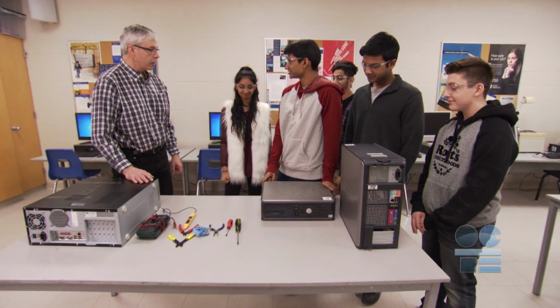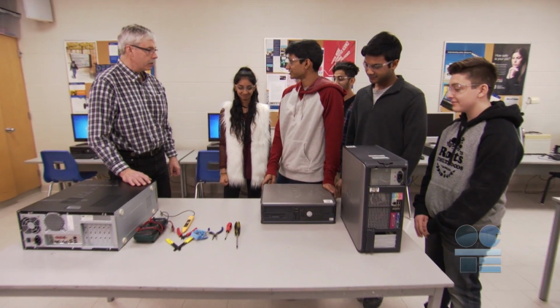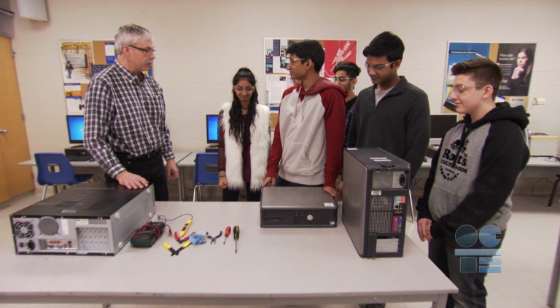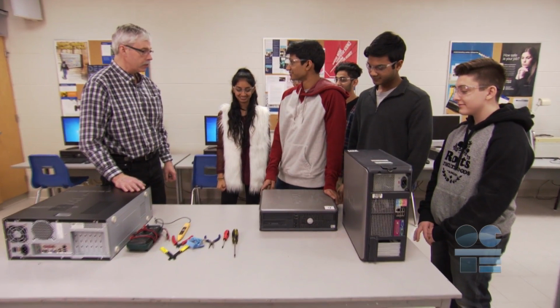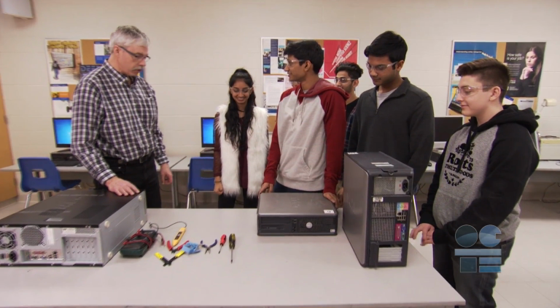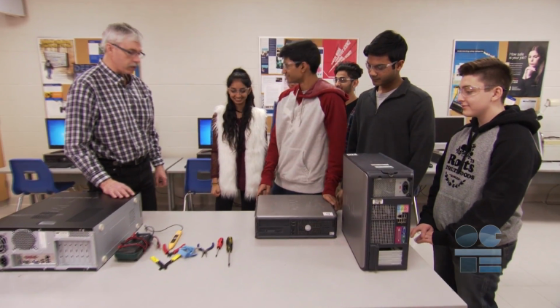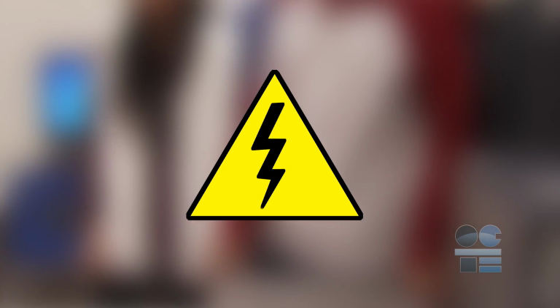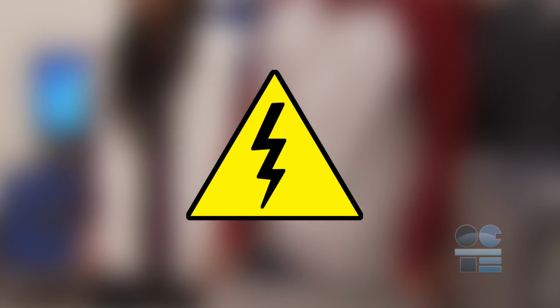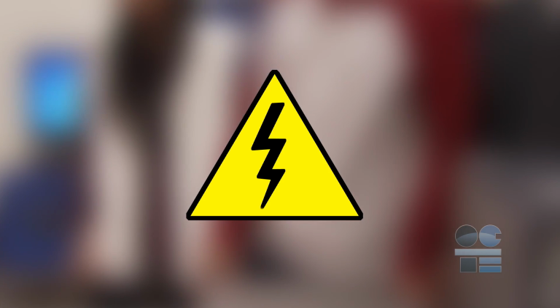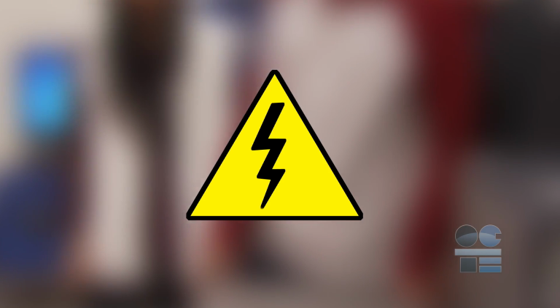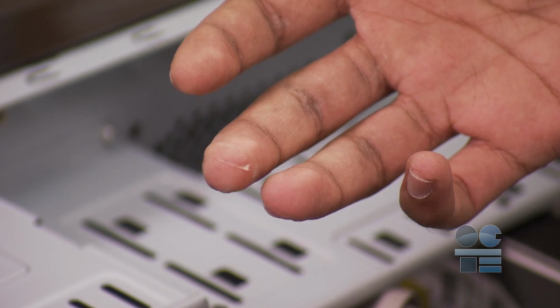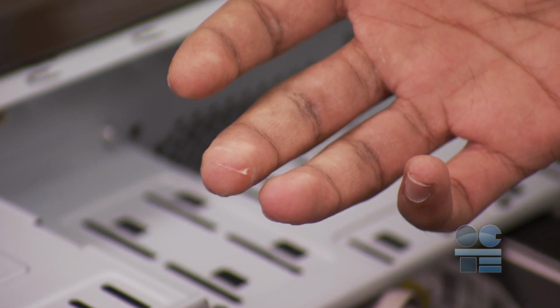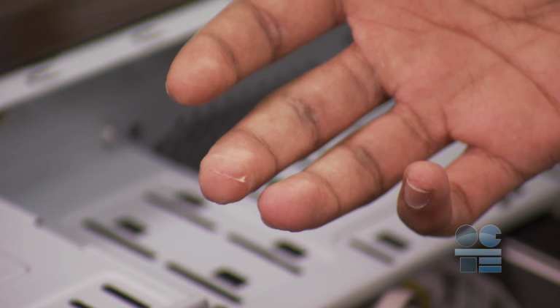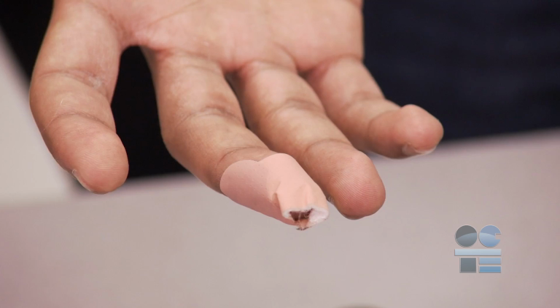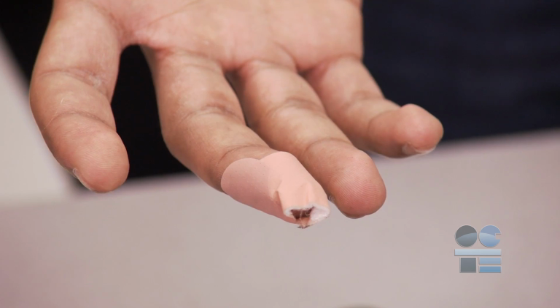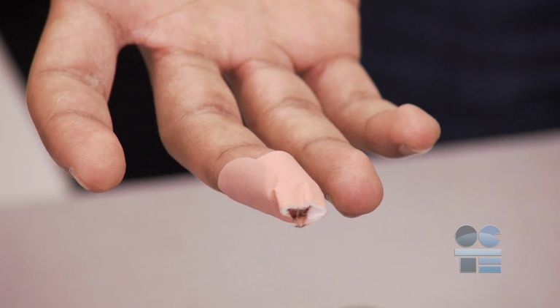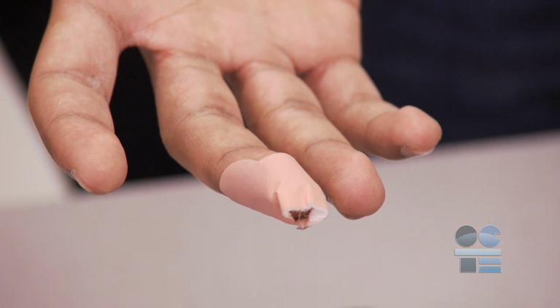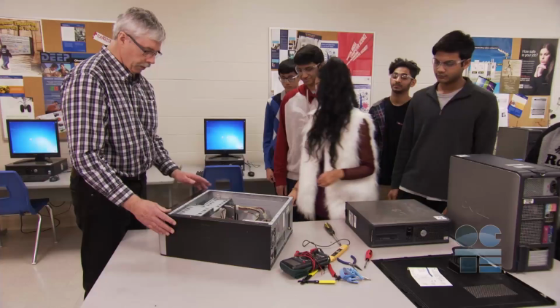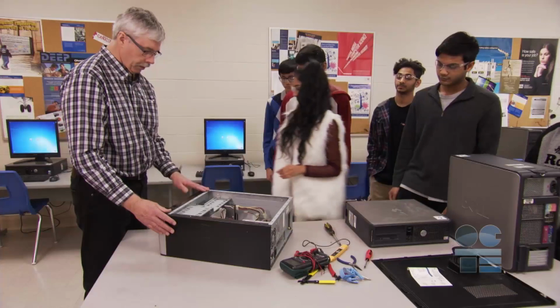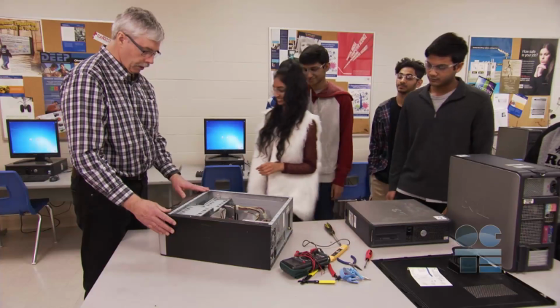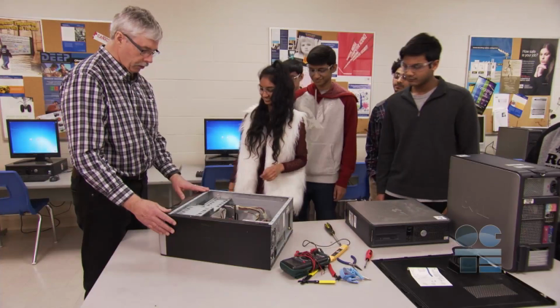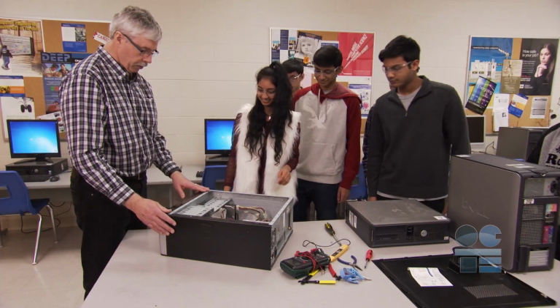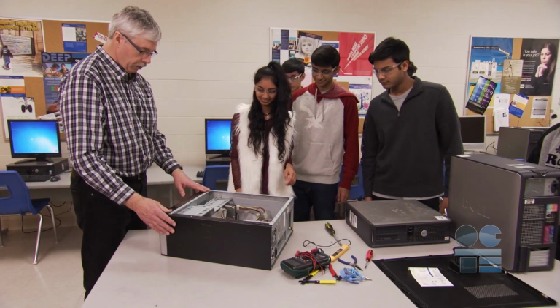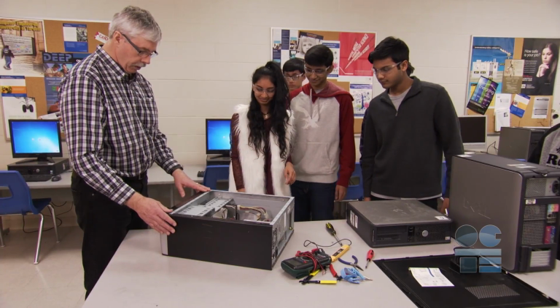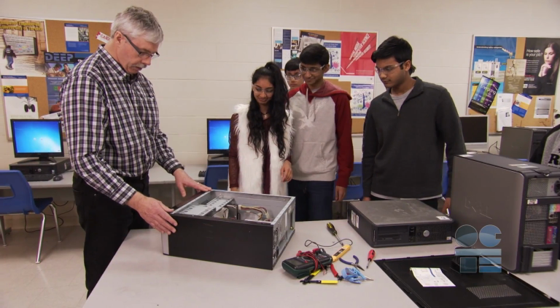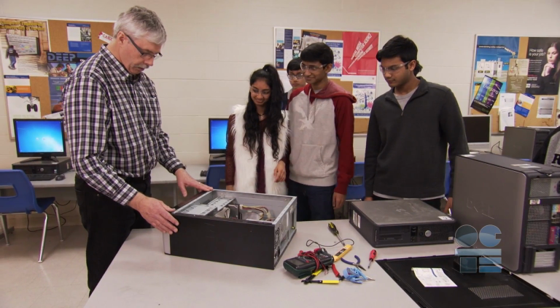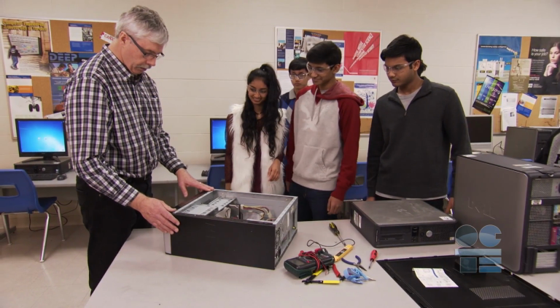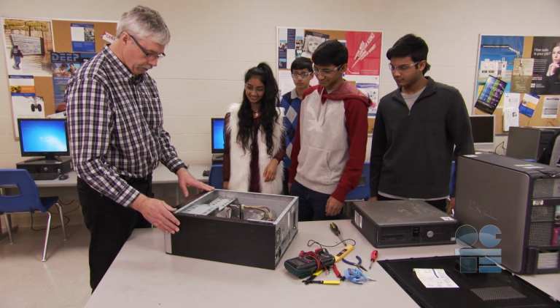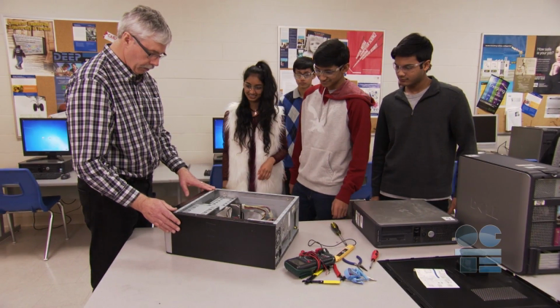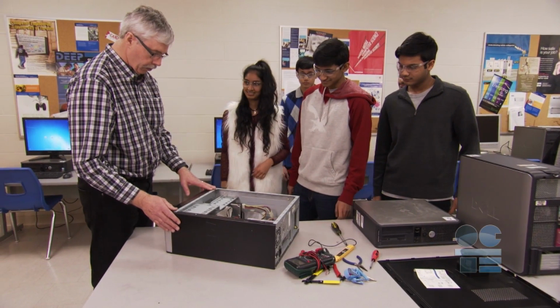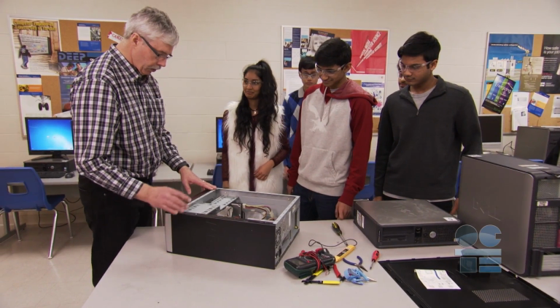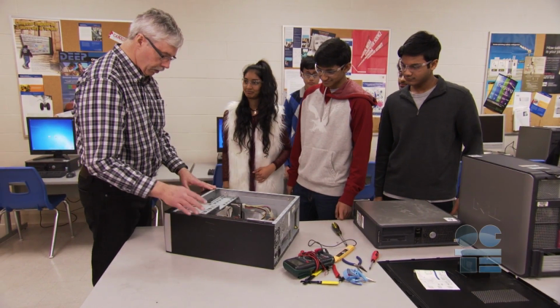The risks are electrical shock, cuts, and pinch points, or making parts of the computer unusable by not knowing how to handle them.